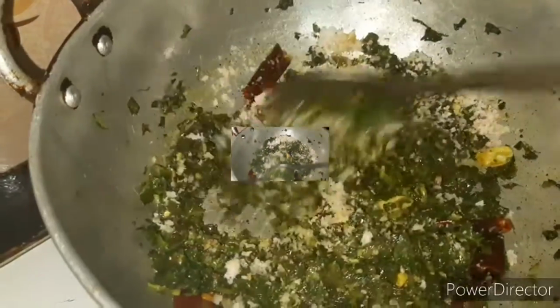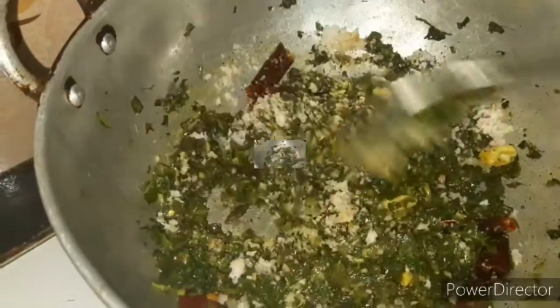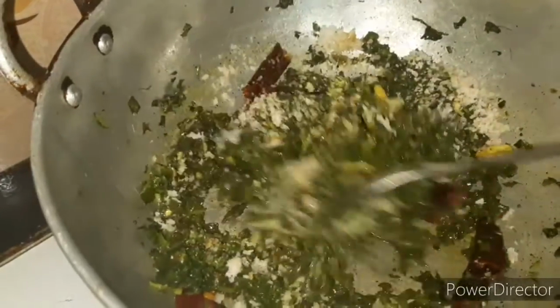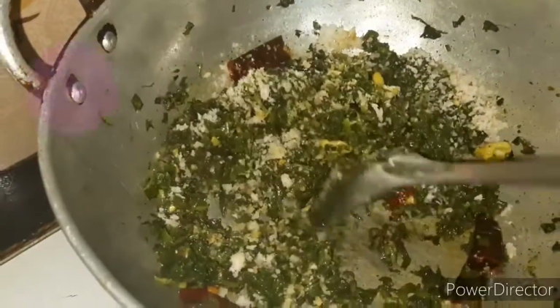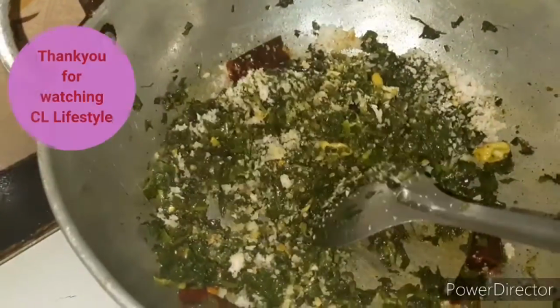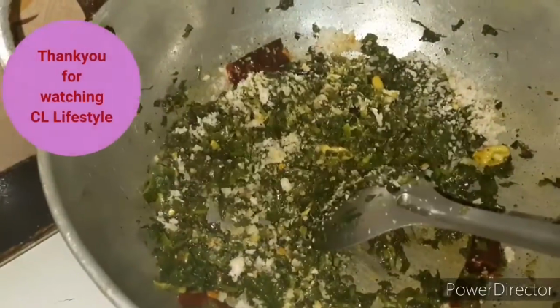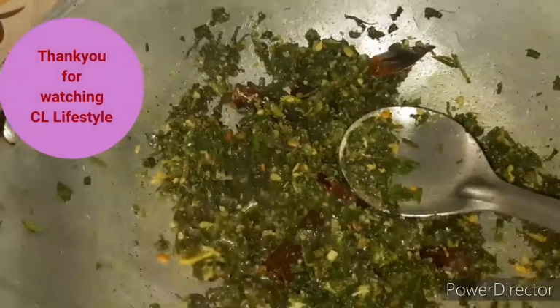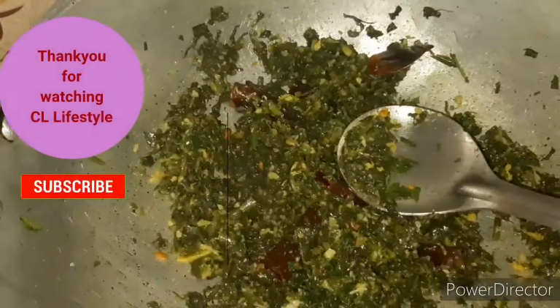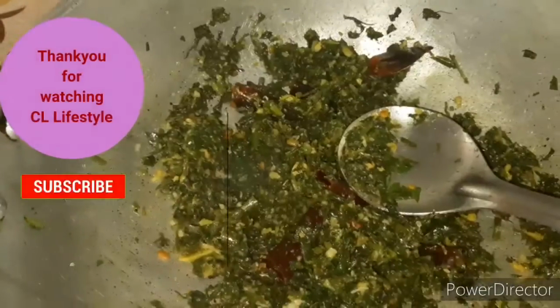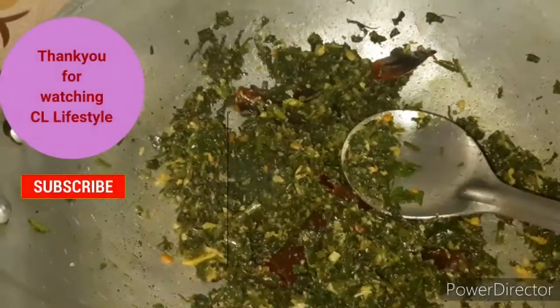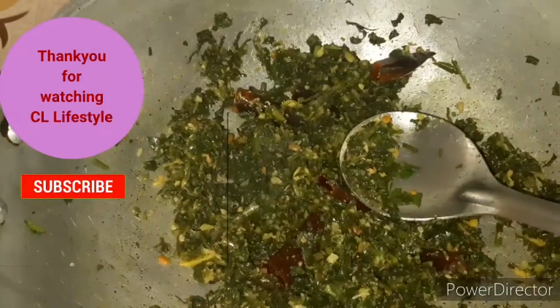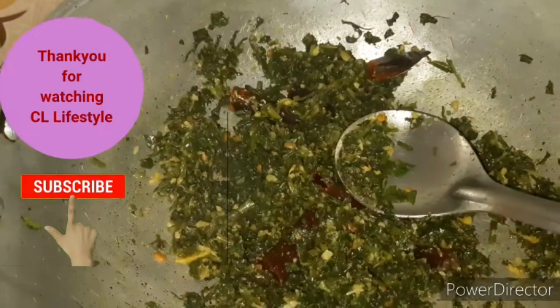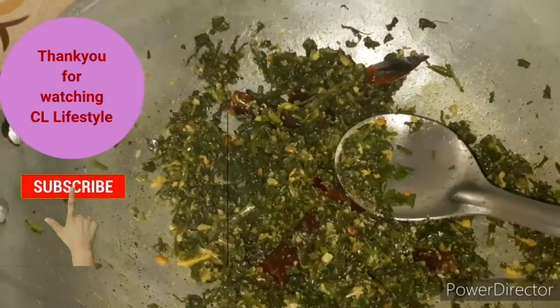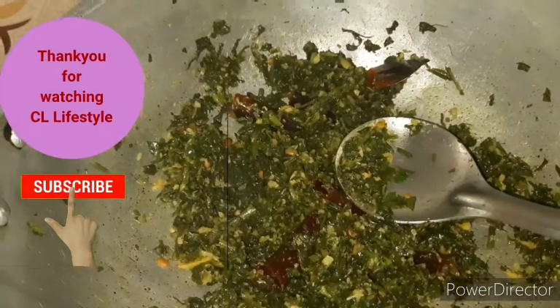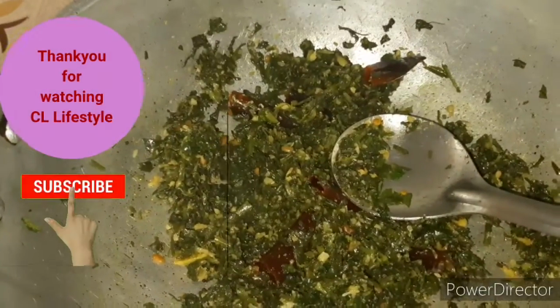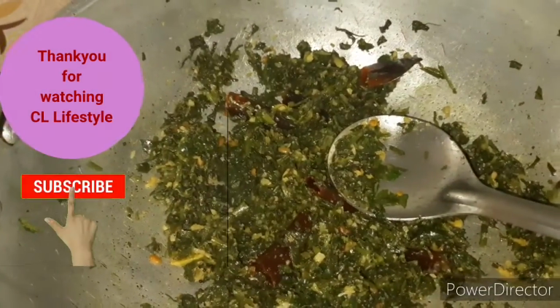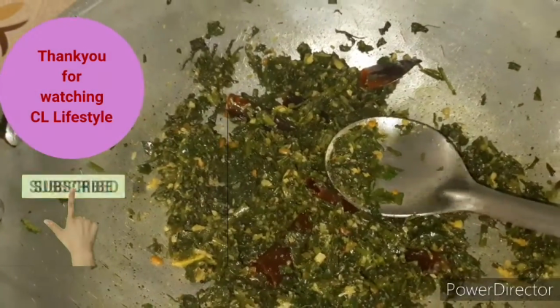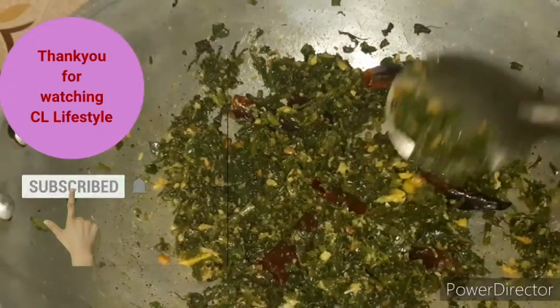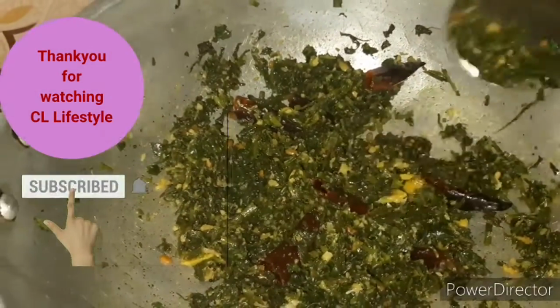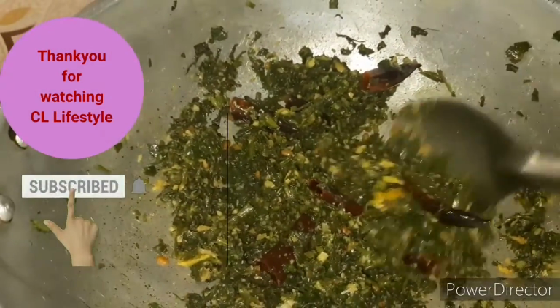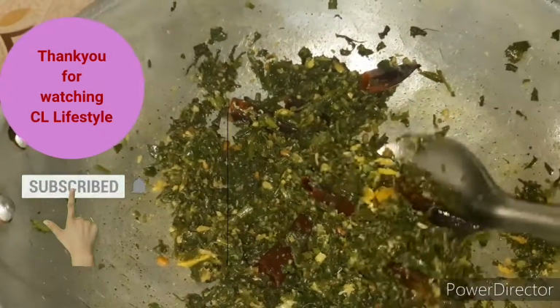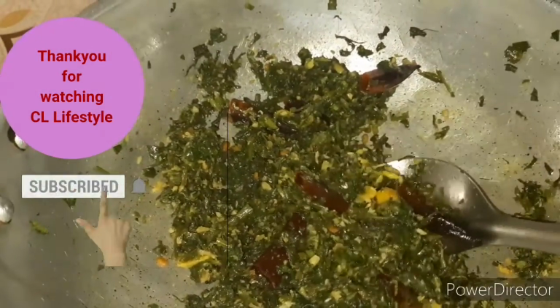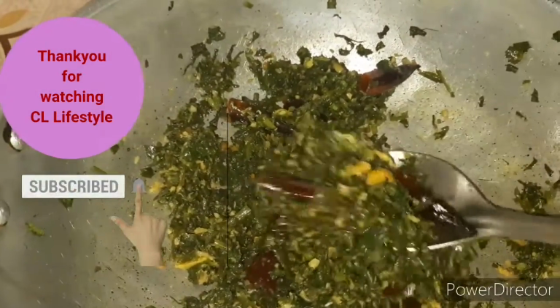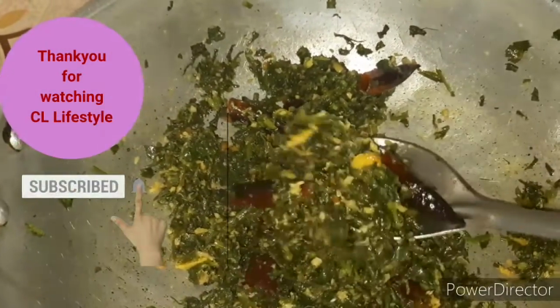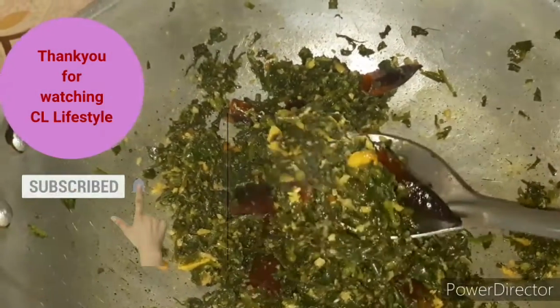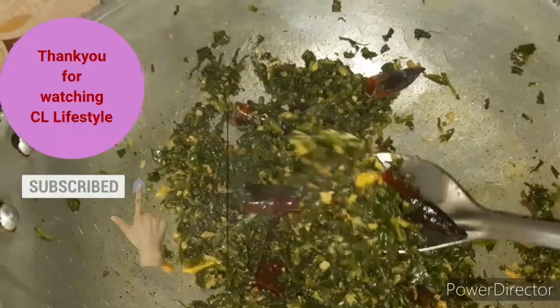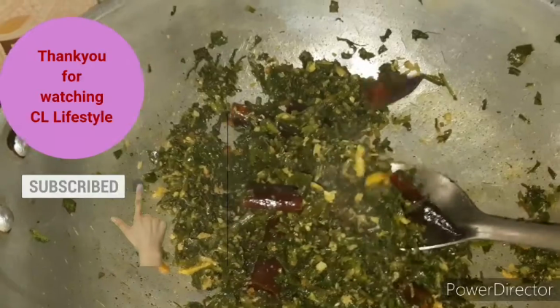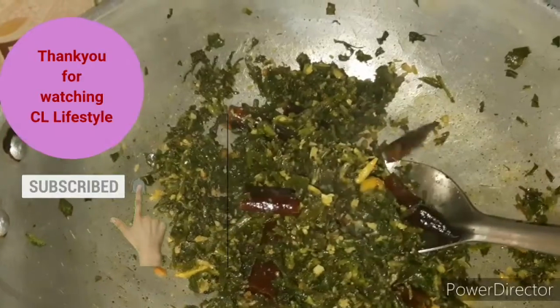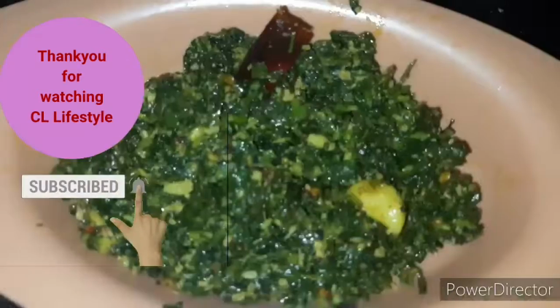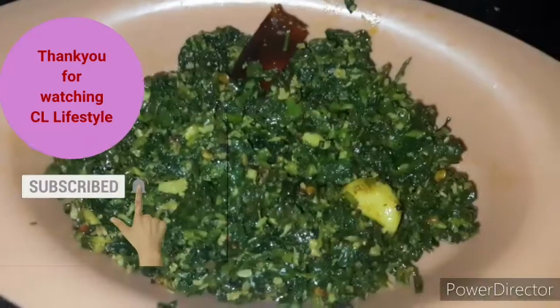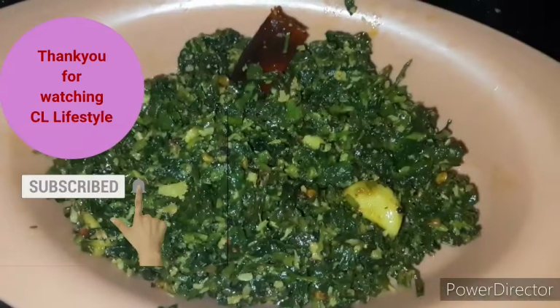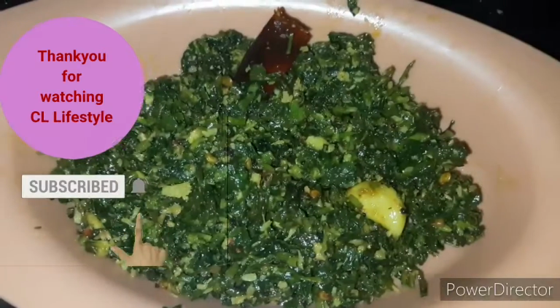If you like, subscribe and click the bell icon.